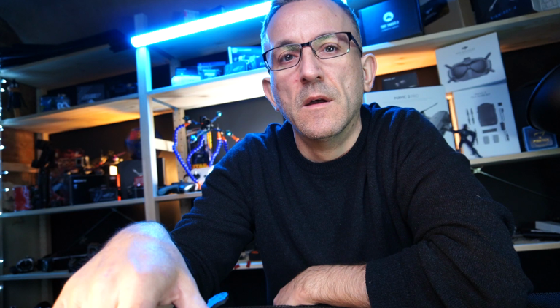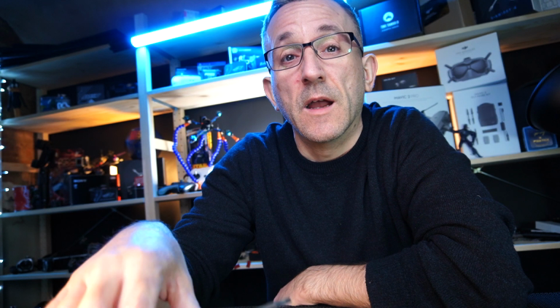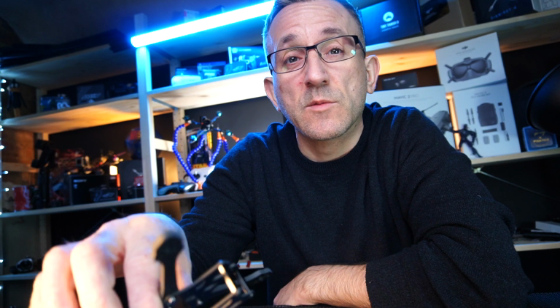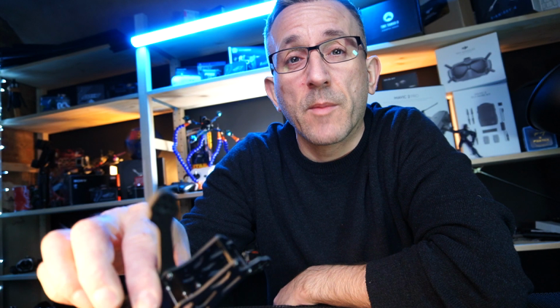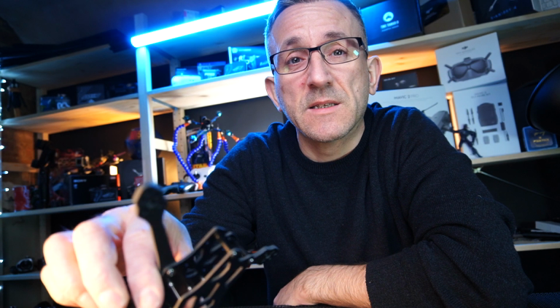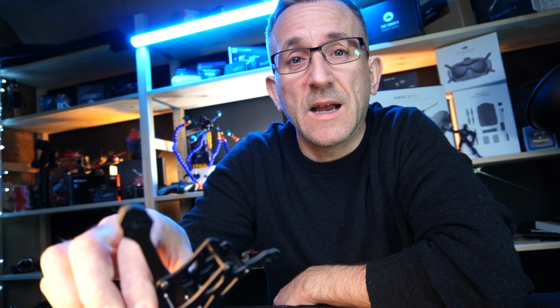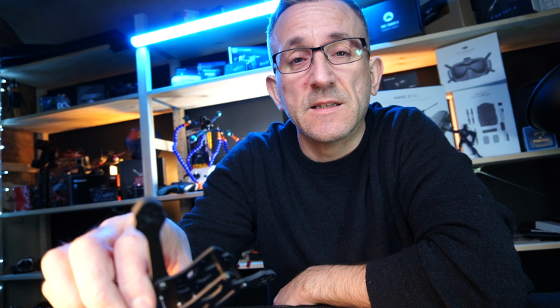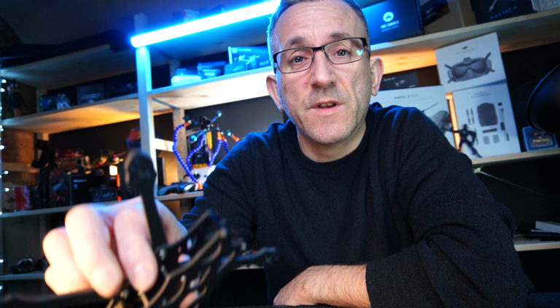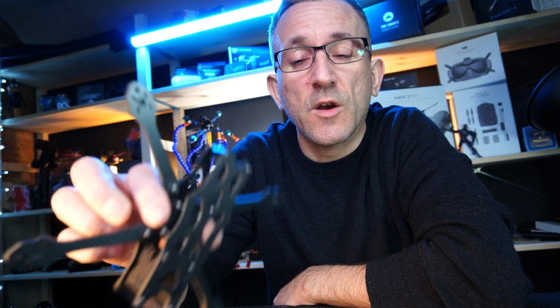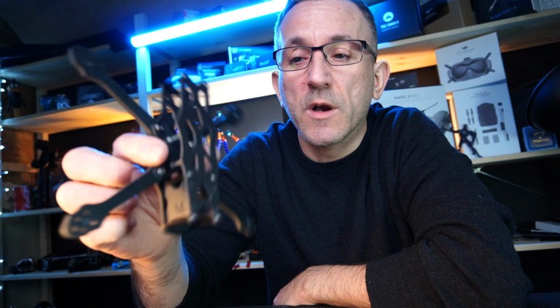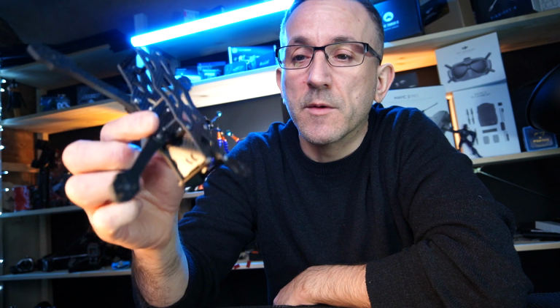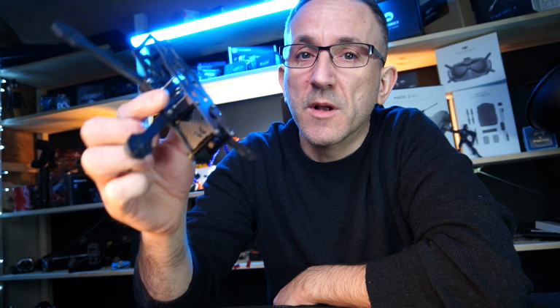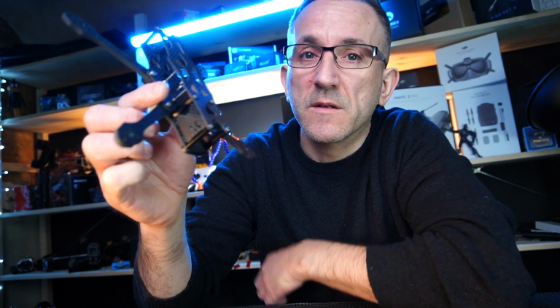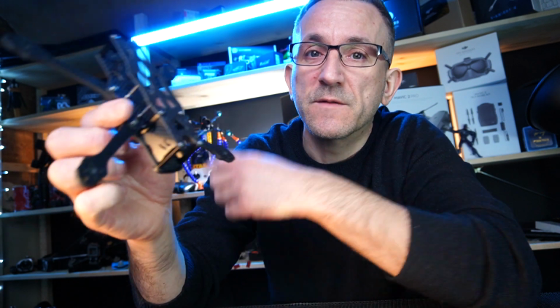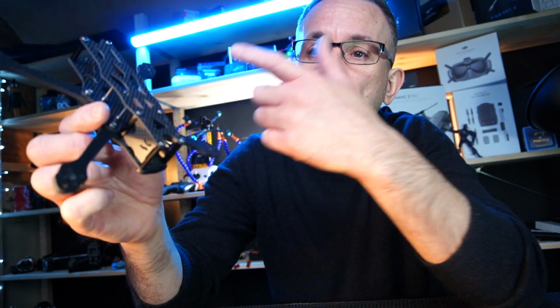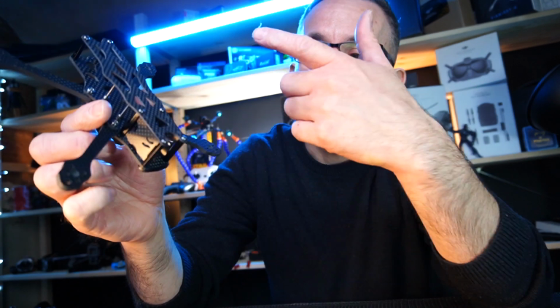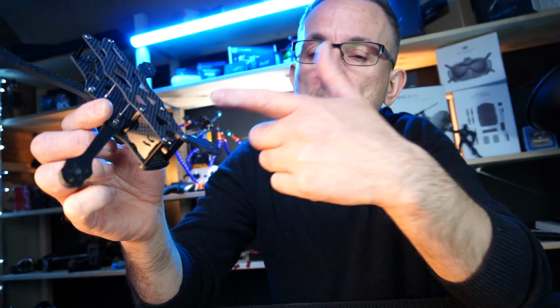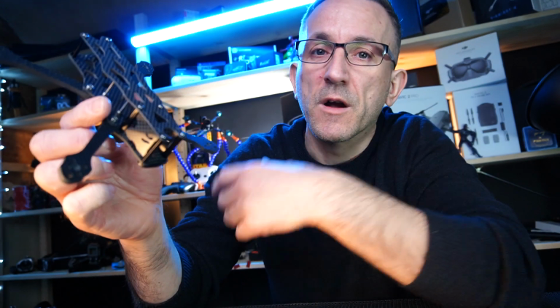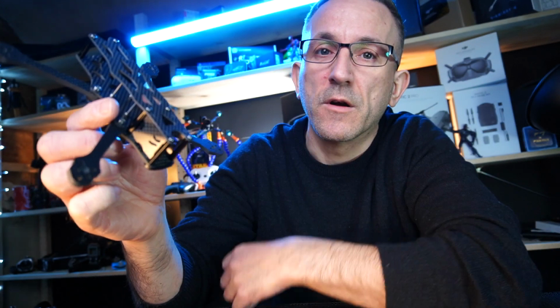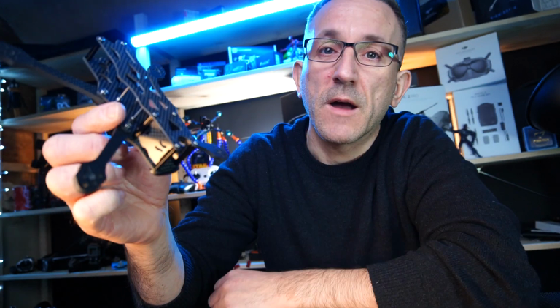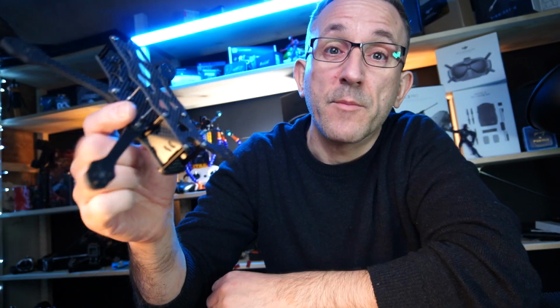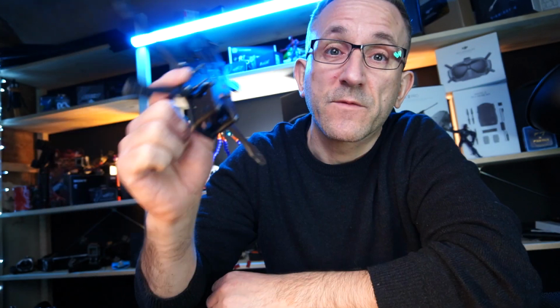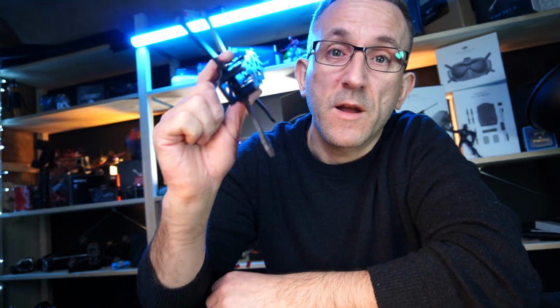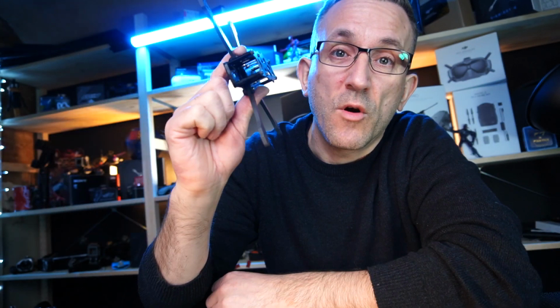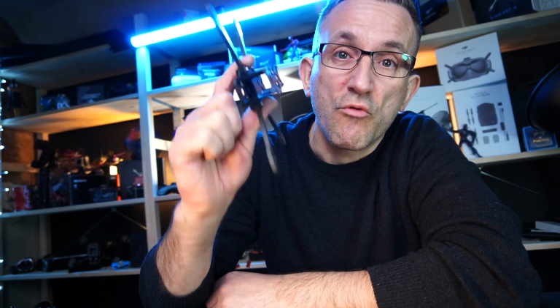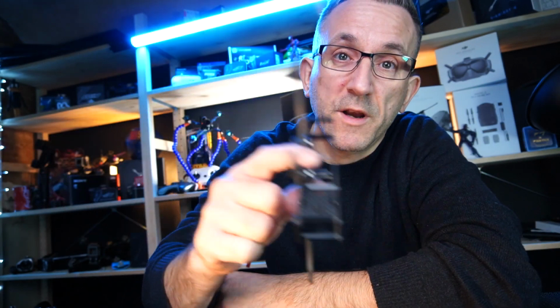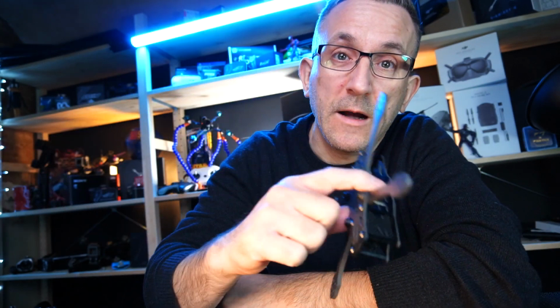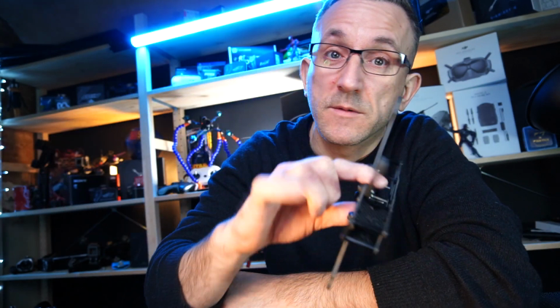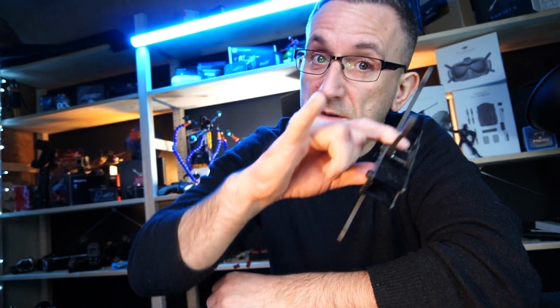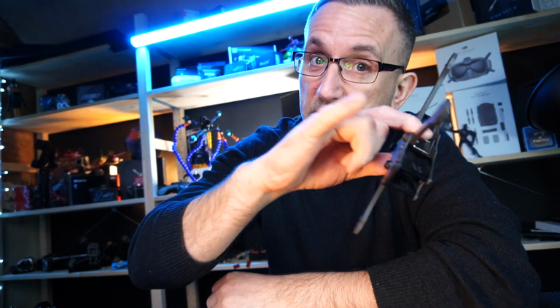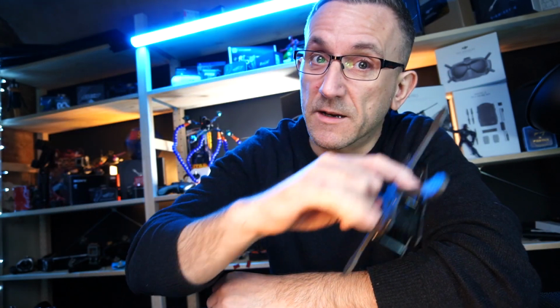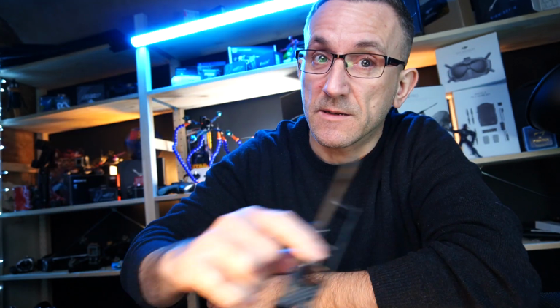Hey guys, welcome back. In this video we are going to be building this four-inch micro Apex frame, so stay tuned guys.